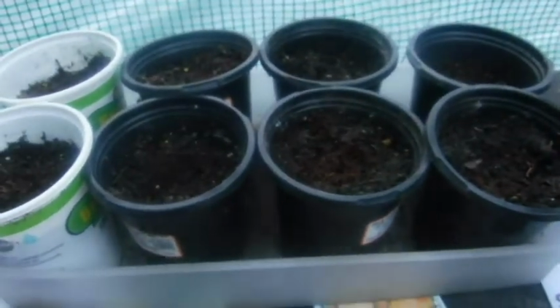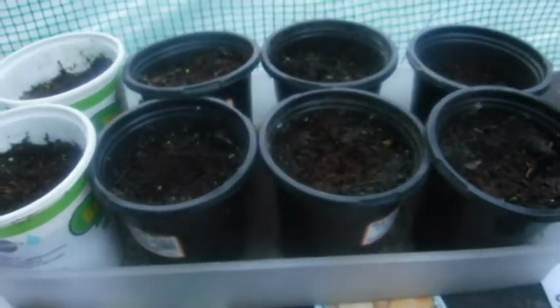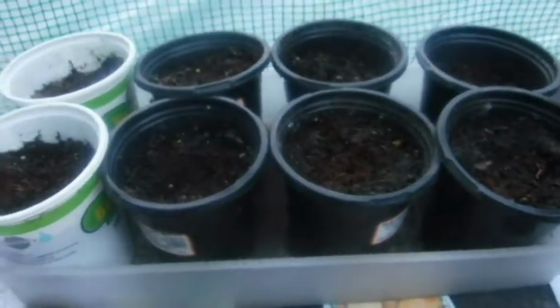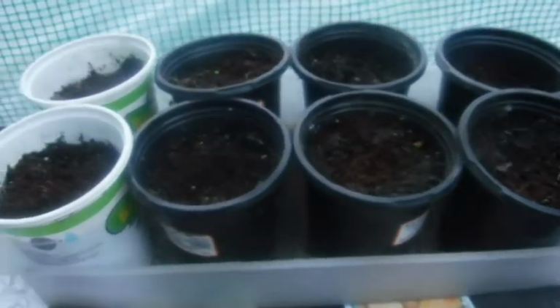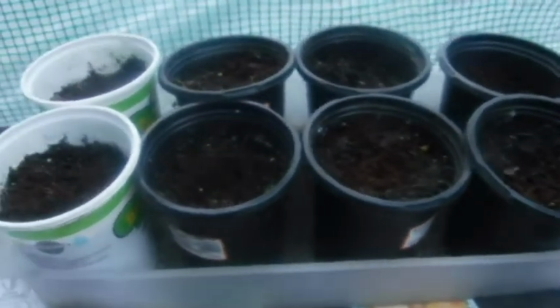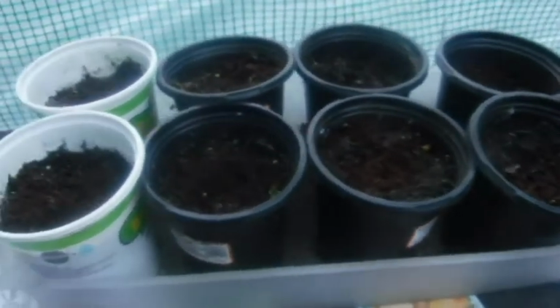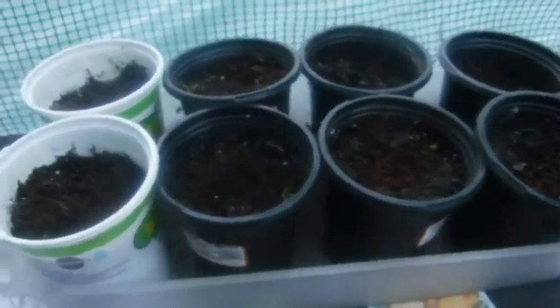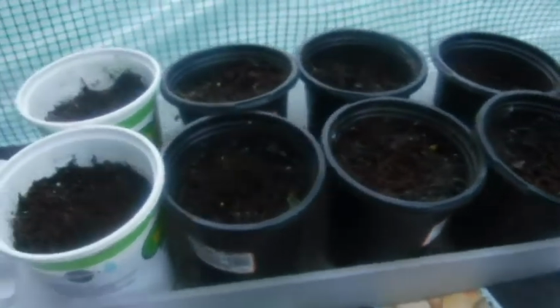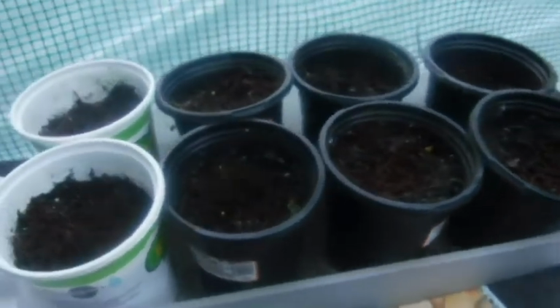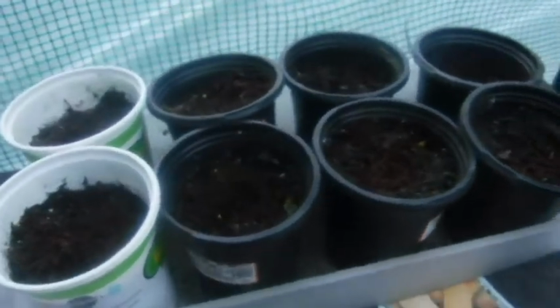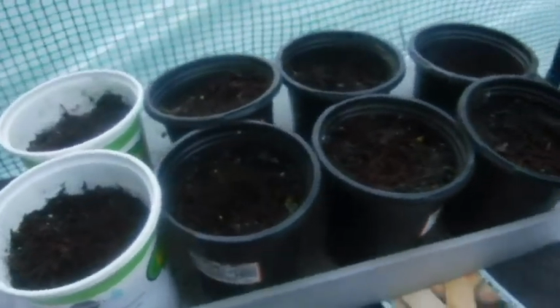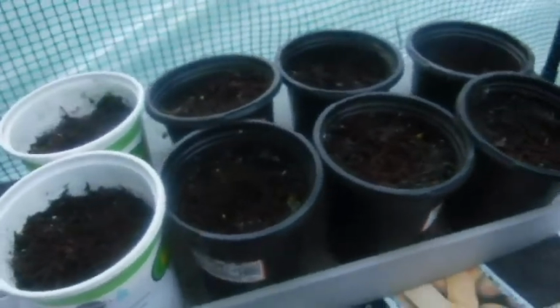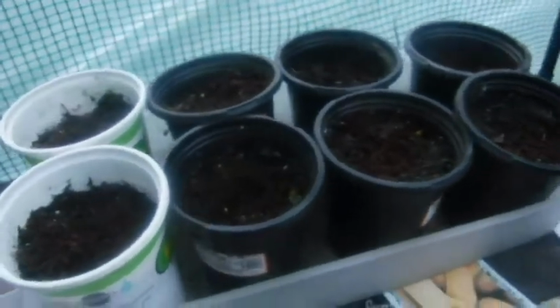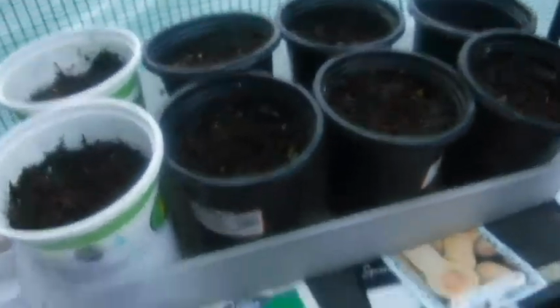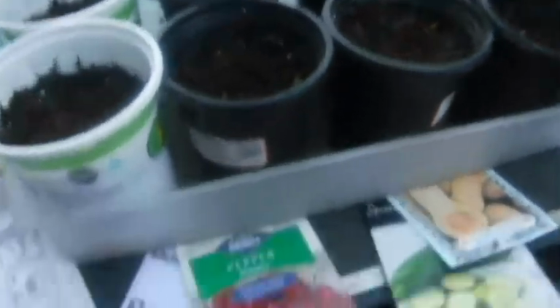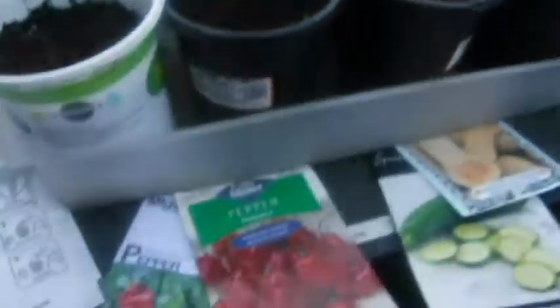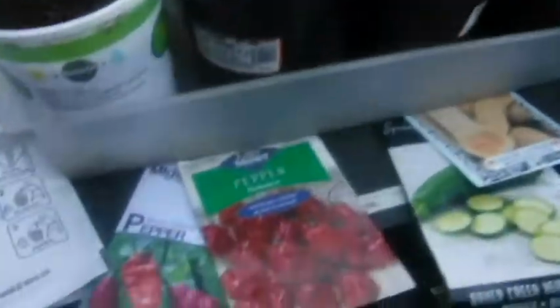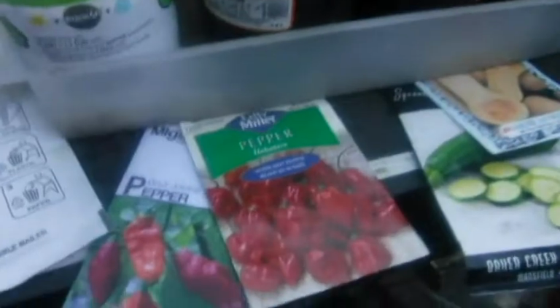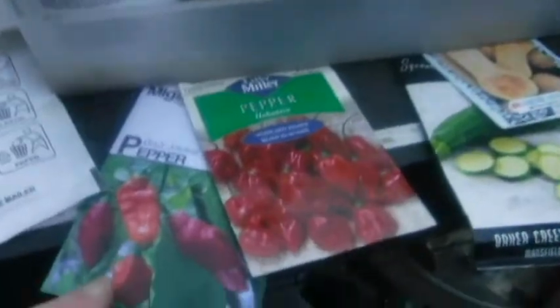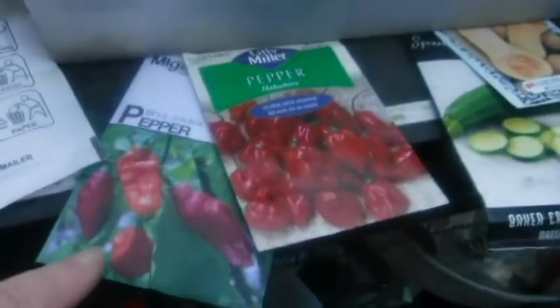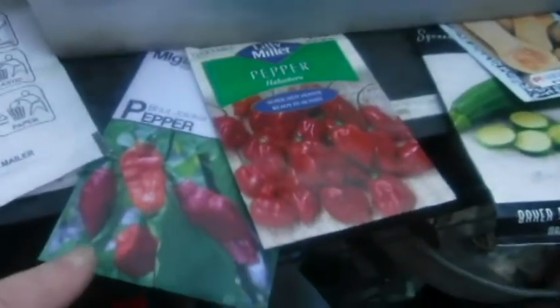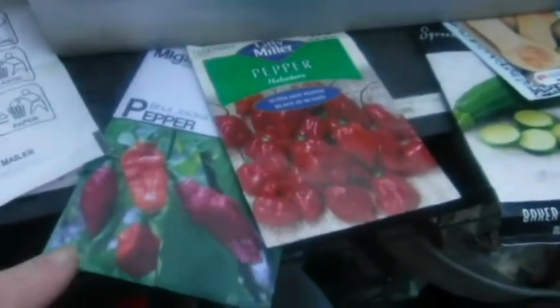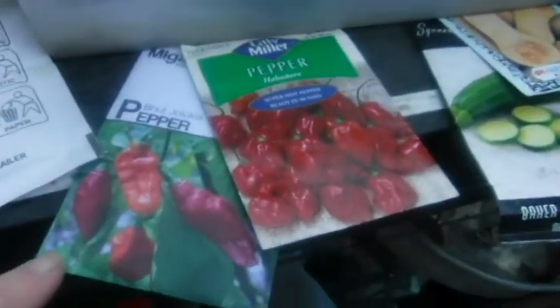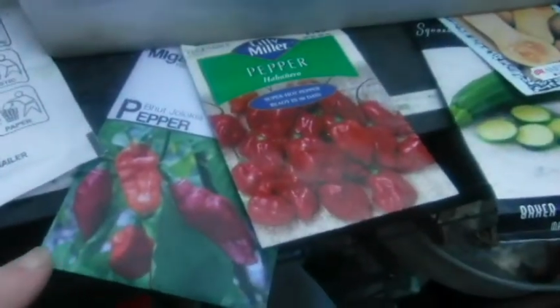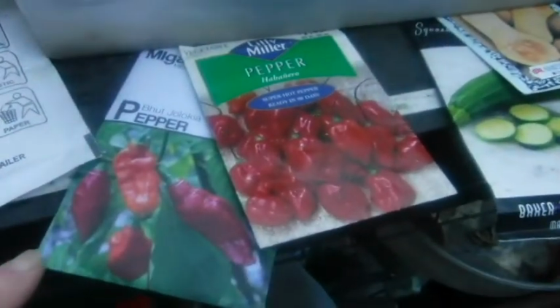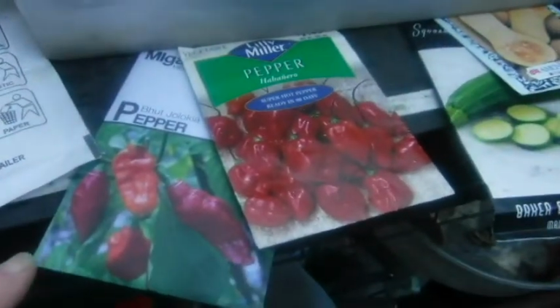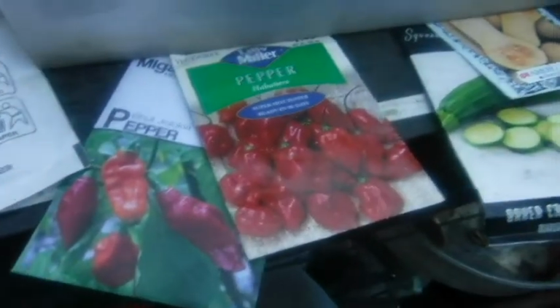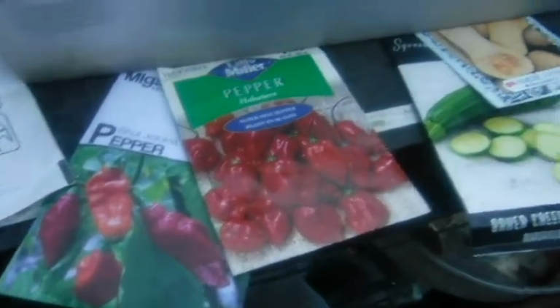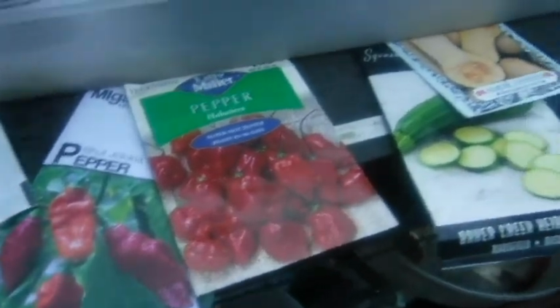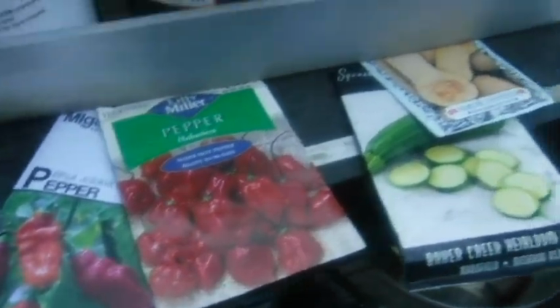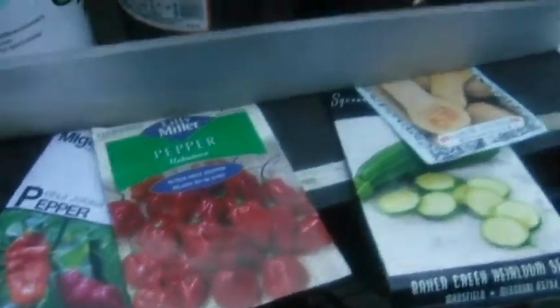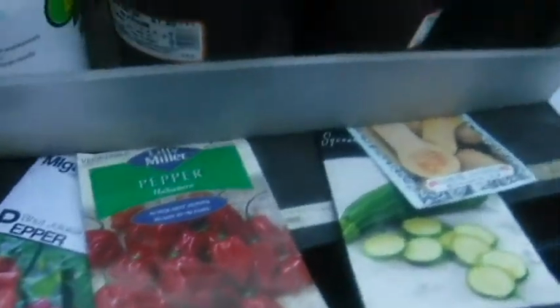Today and tomorrow are the very best days to plant above-ground crops, so we'll see what we get.